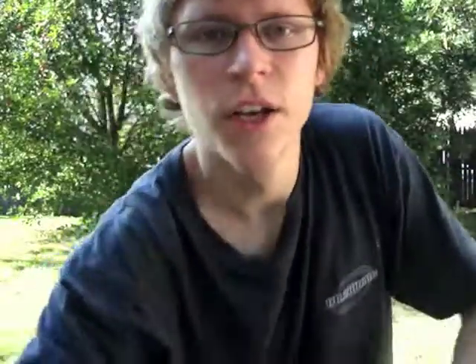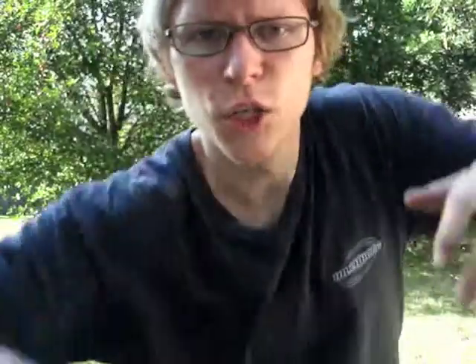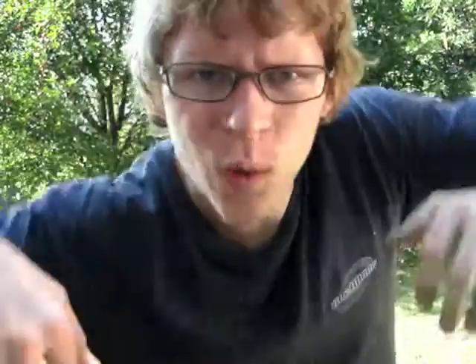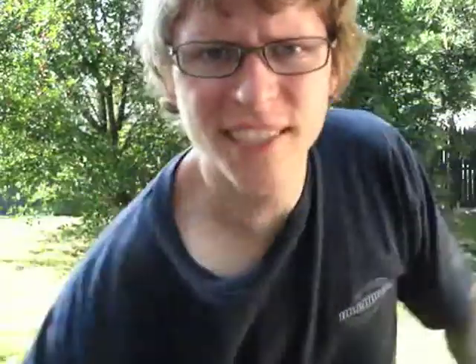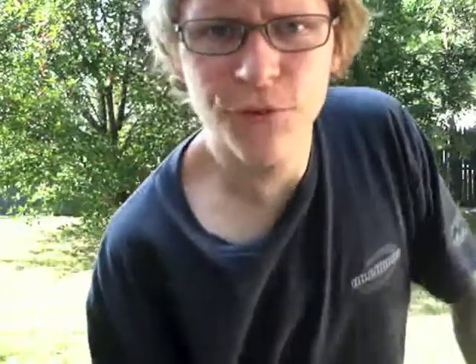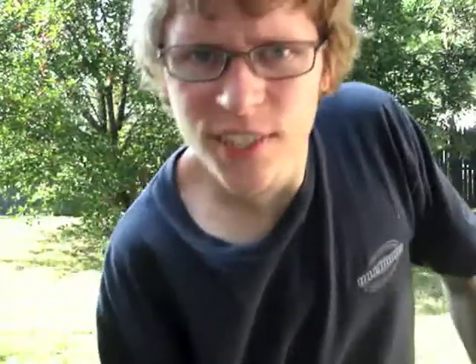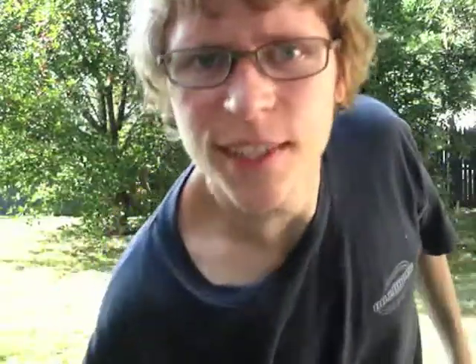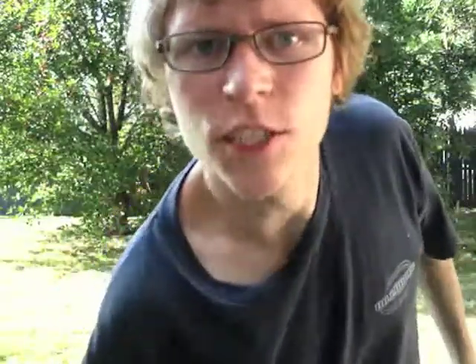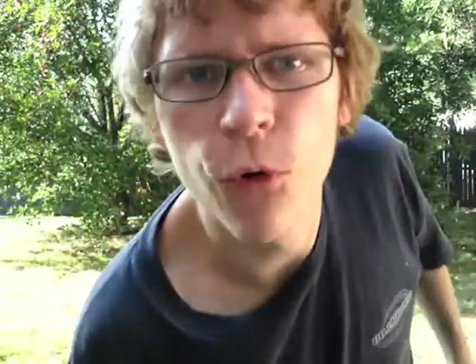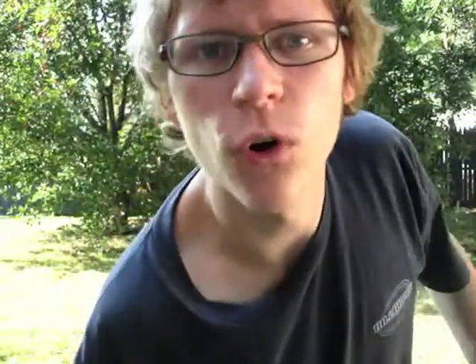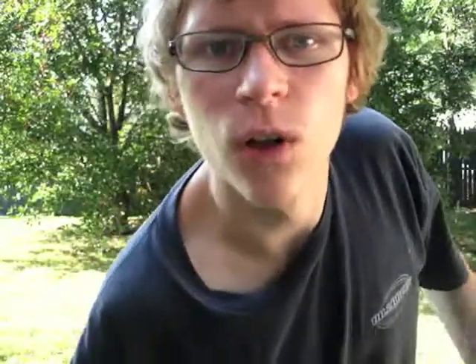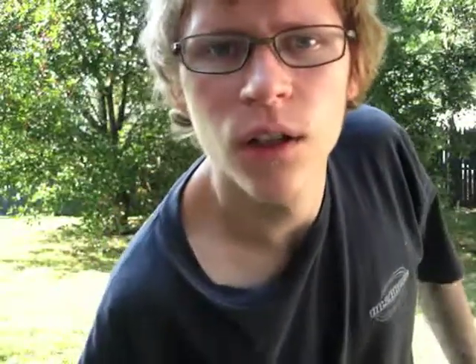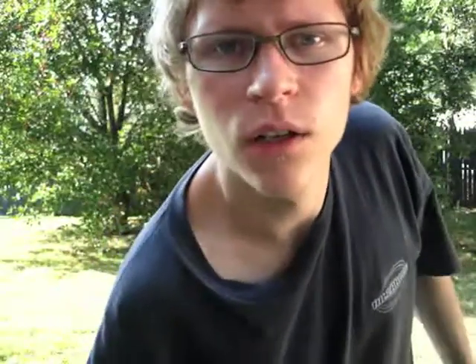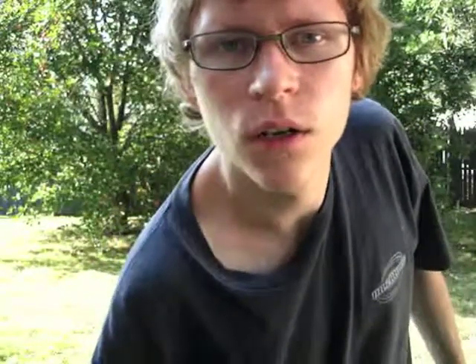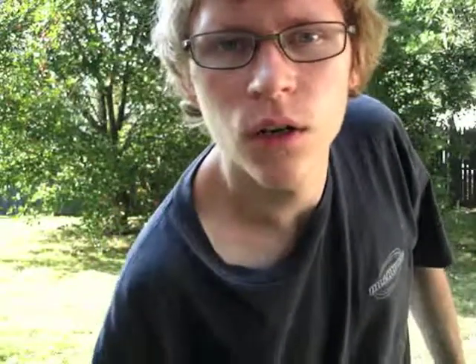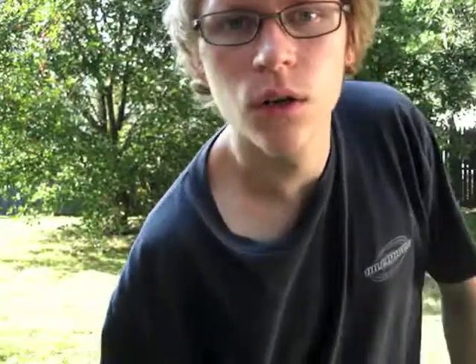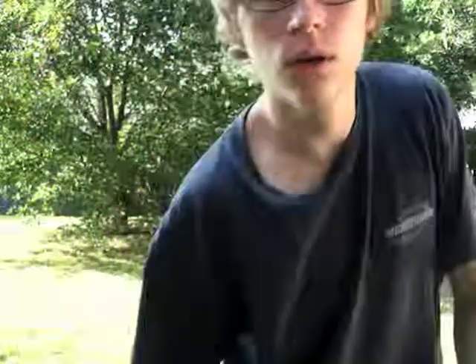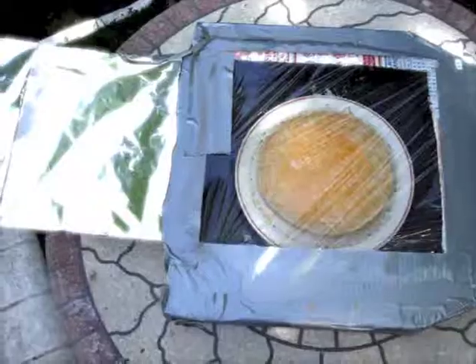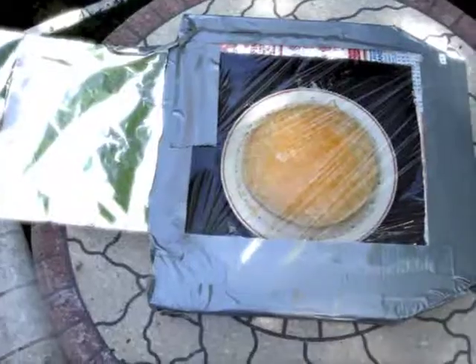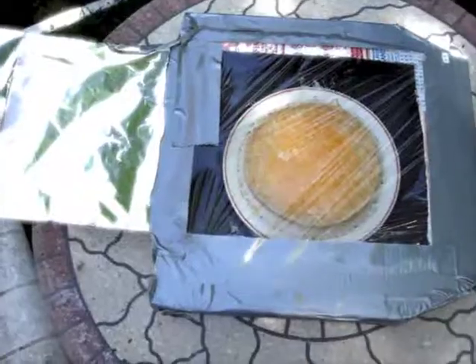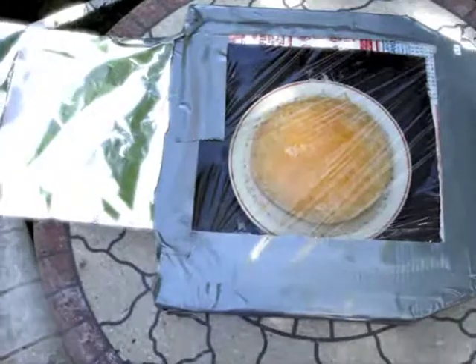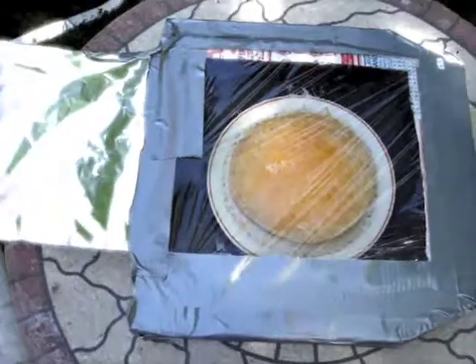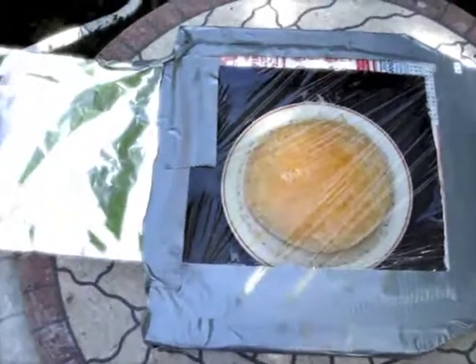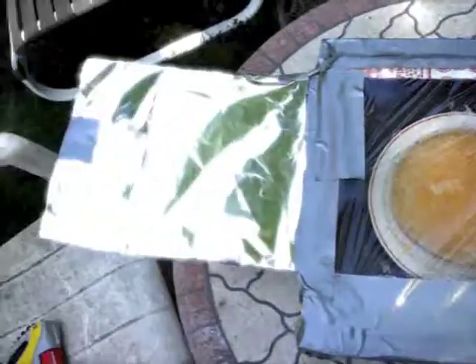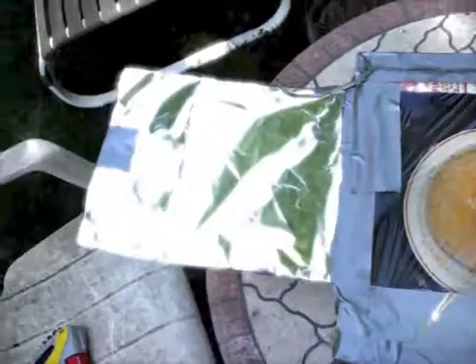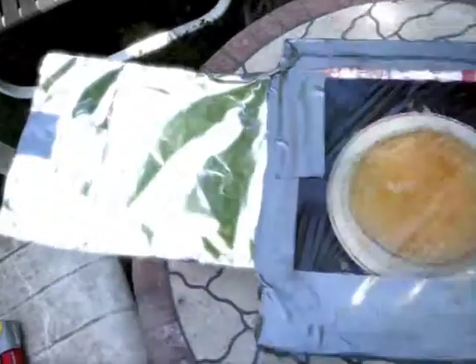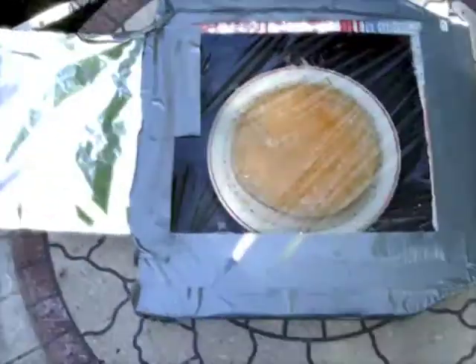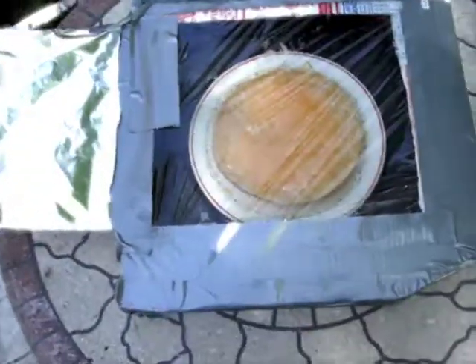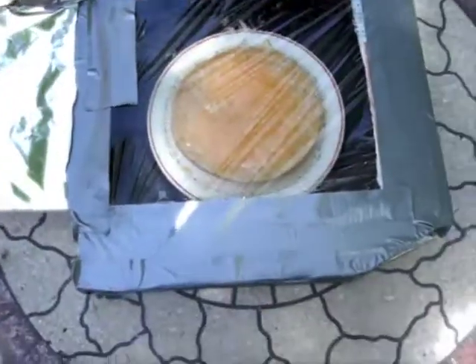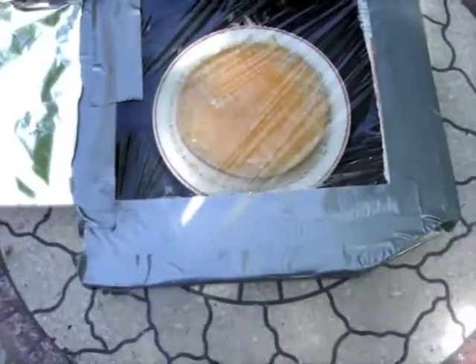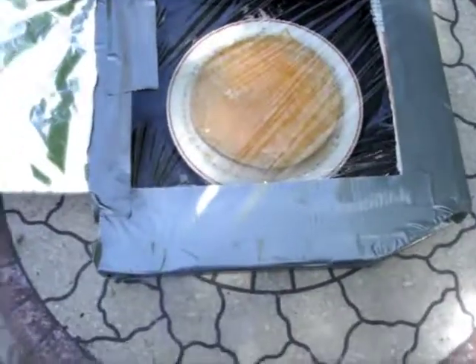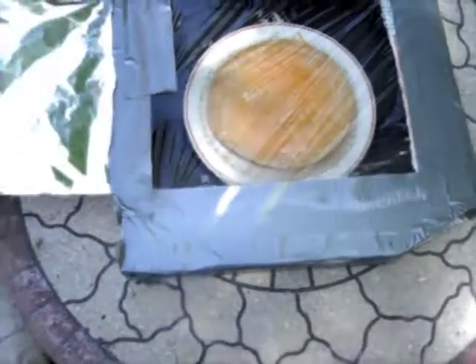You're watching VestigioFull! Hello YouTube! This is my solar cooker.